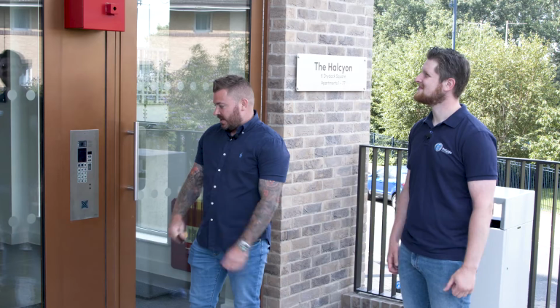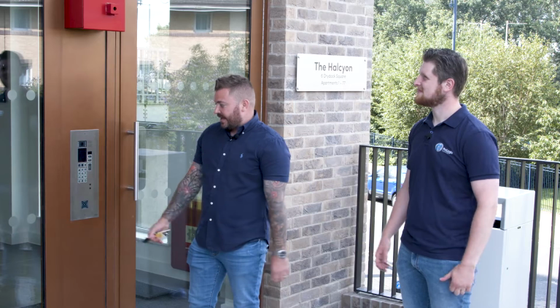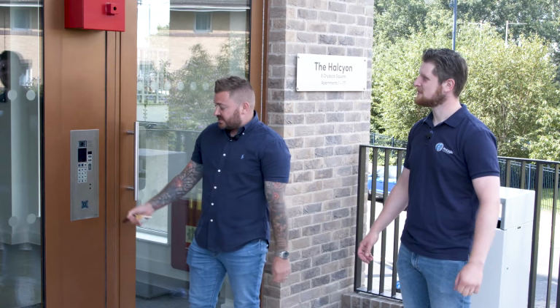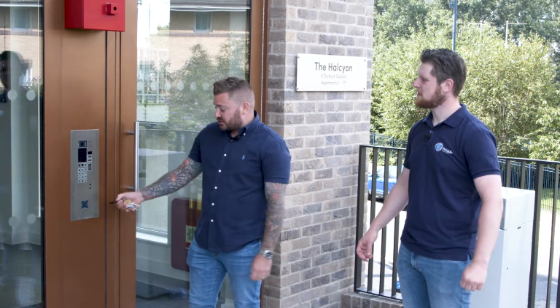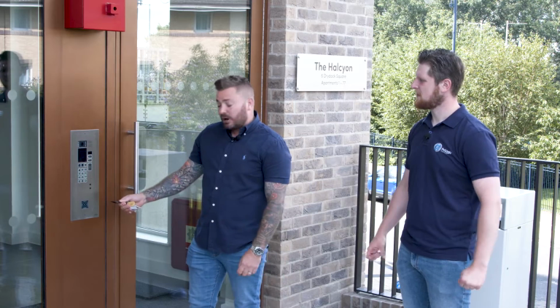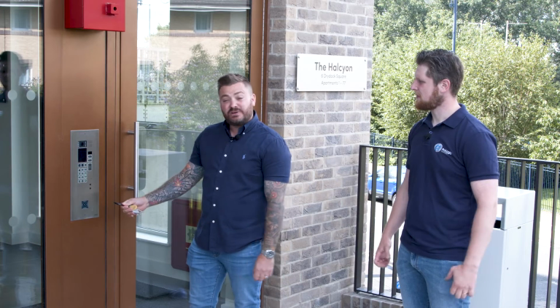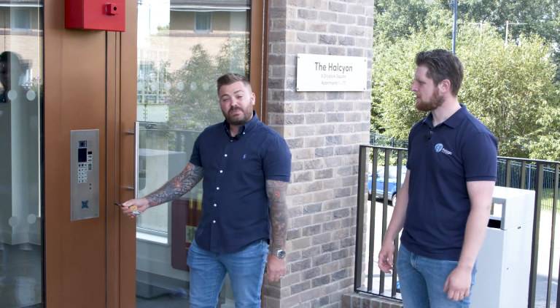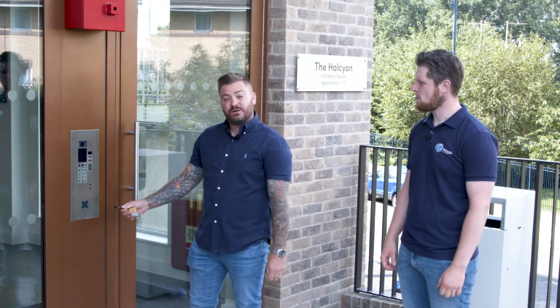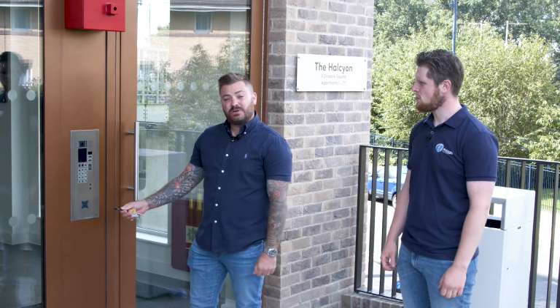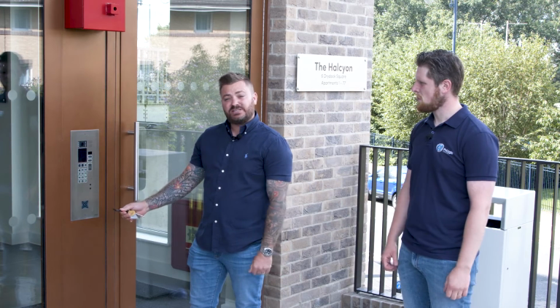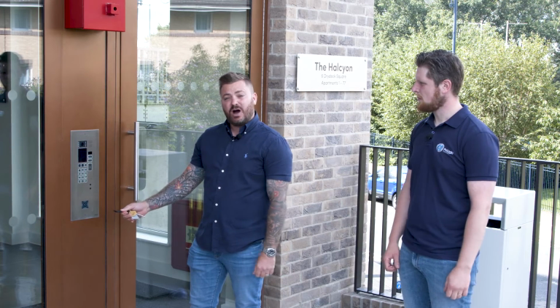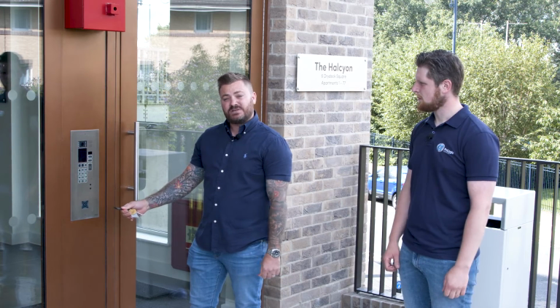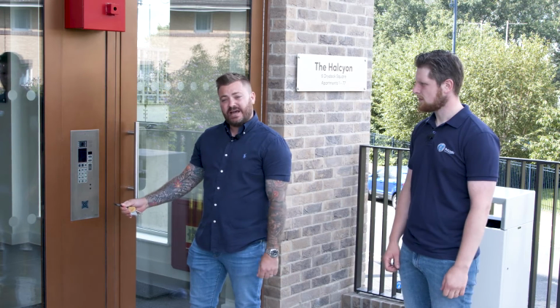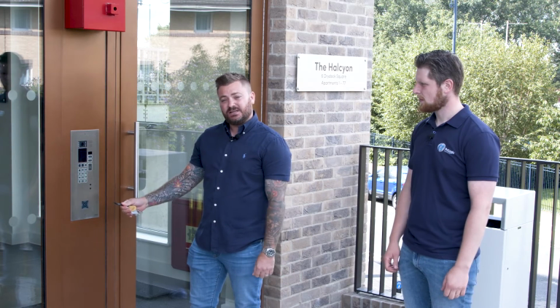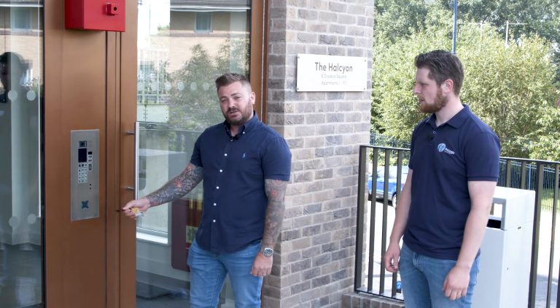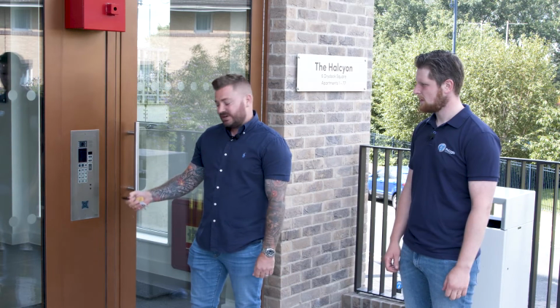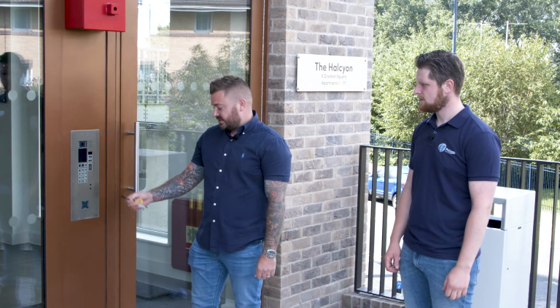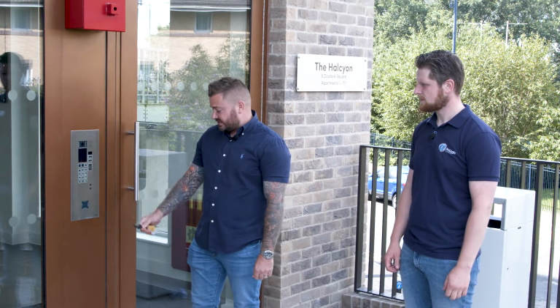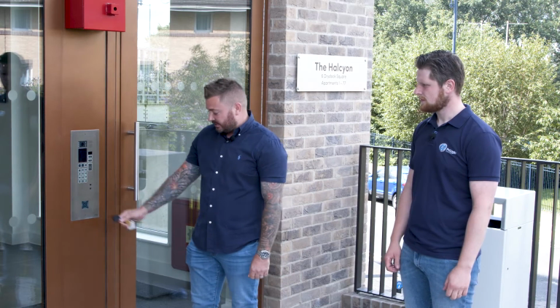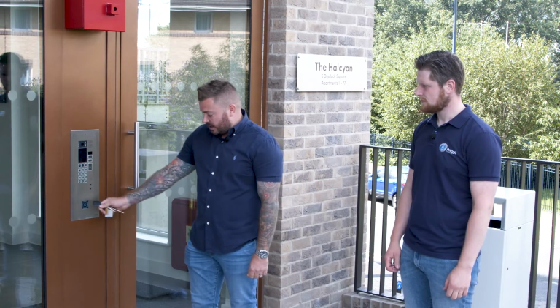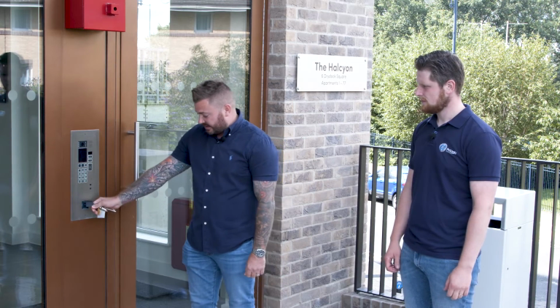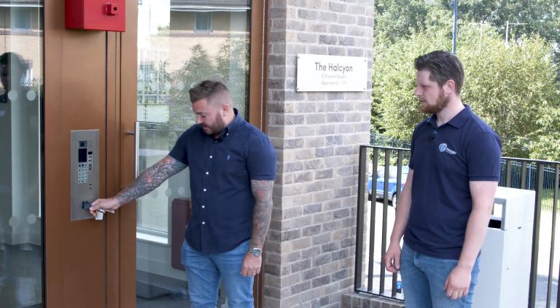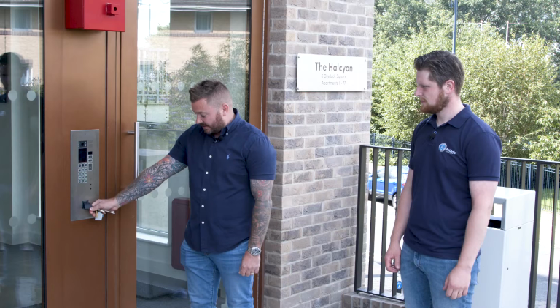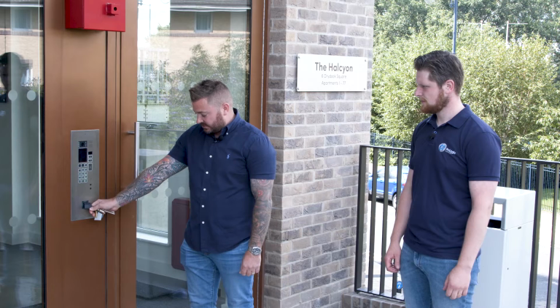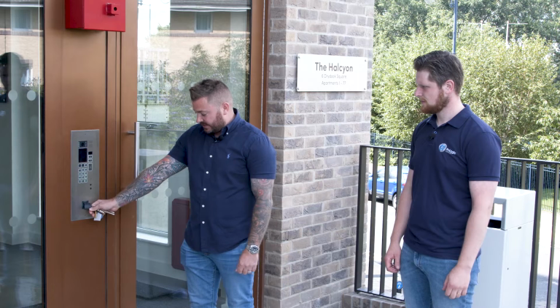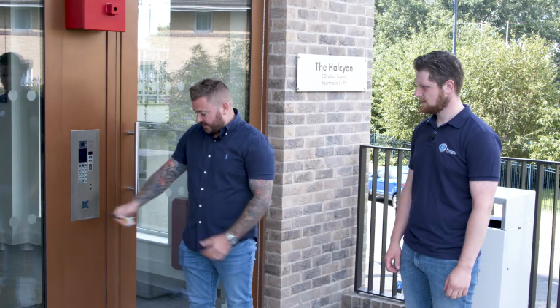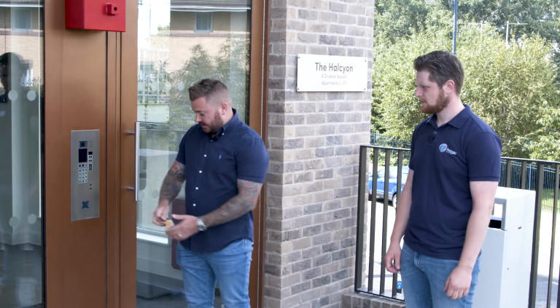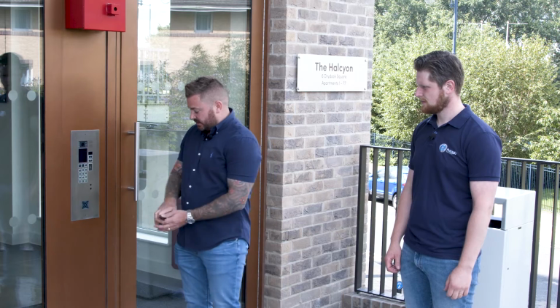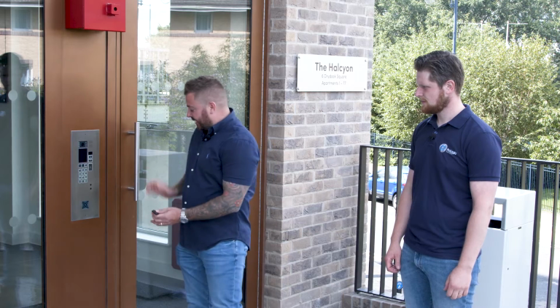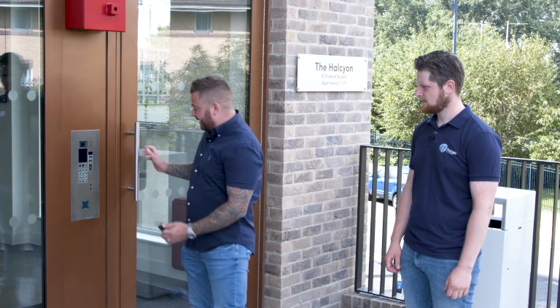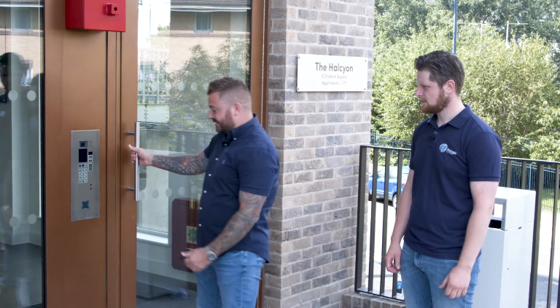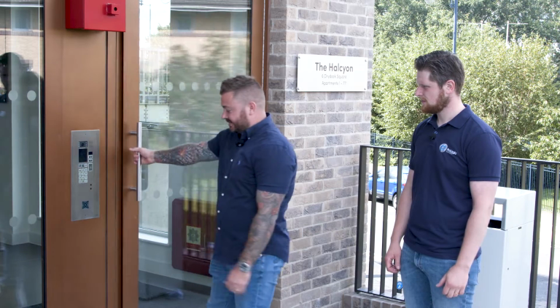The access control for this panel is the hypersand. Residents simply hold their fob up to the reader and they gain access.